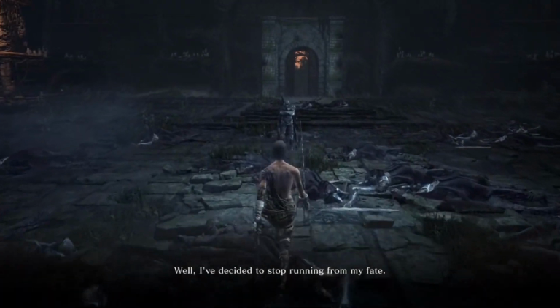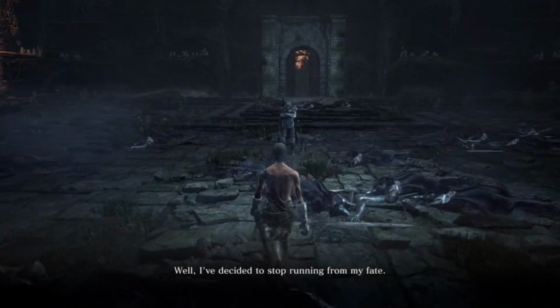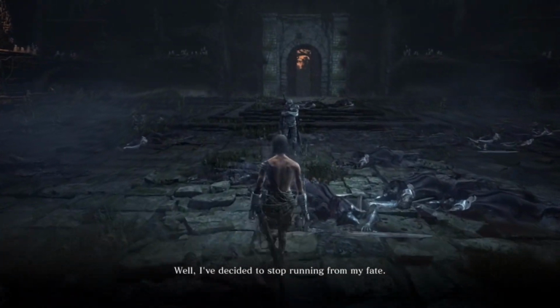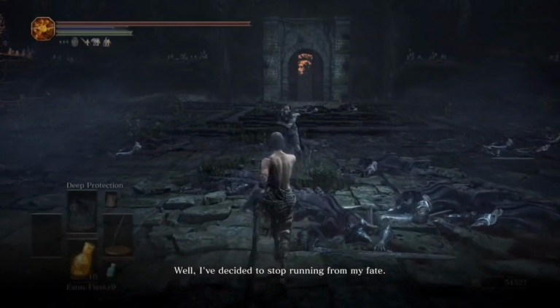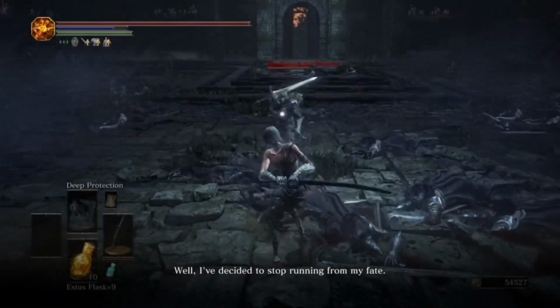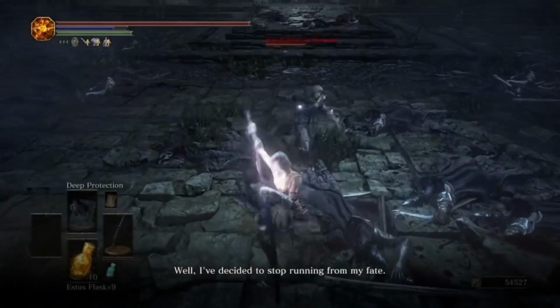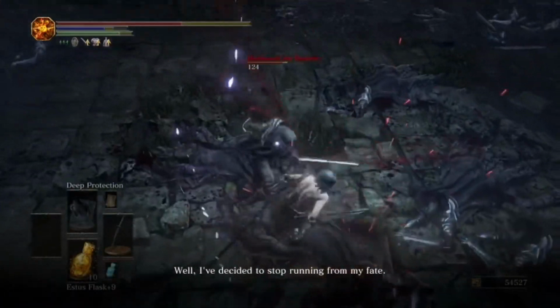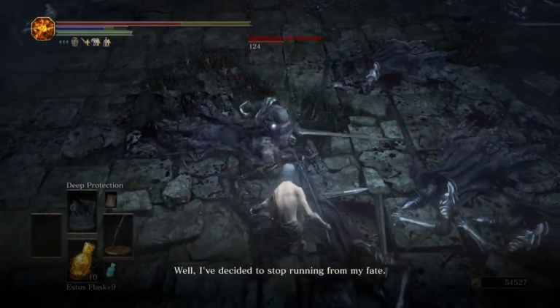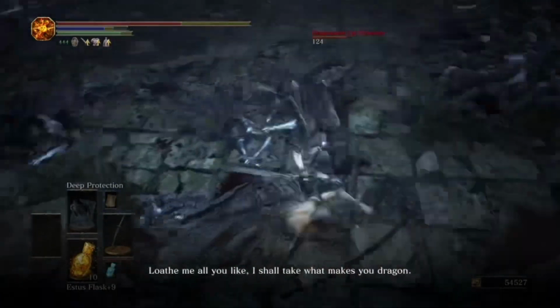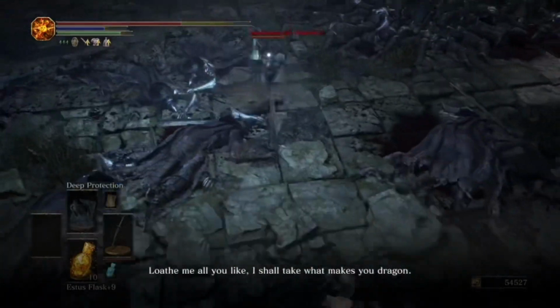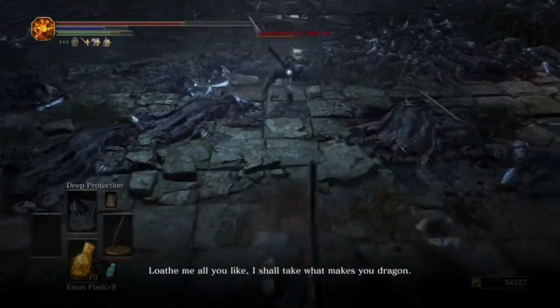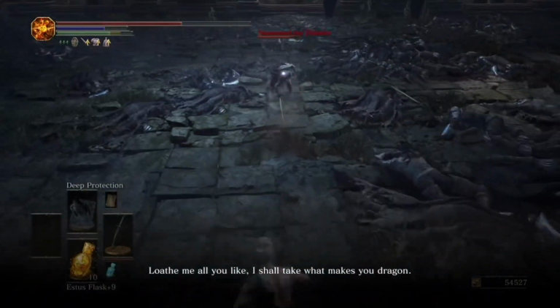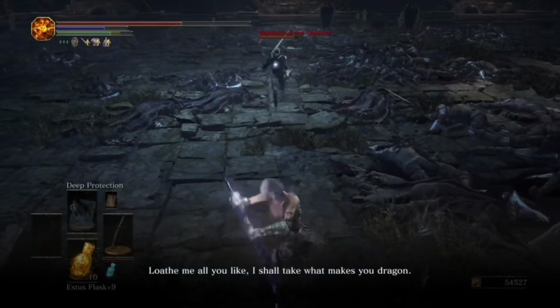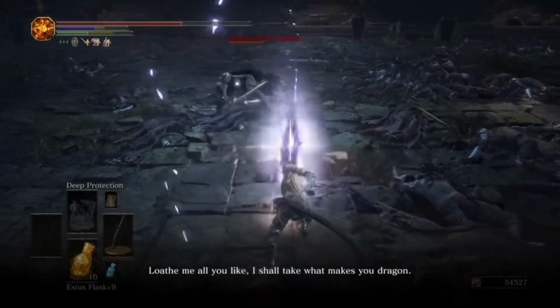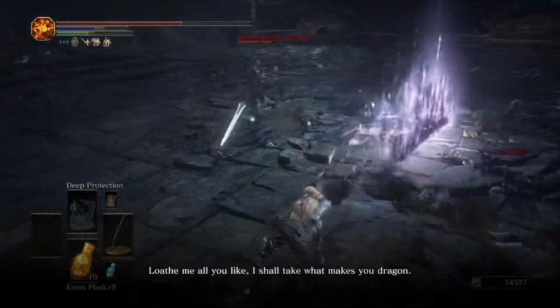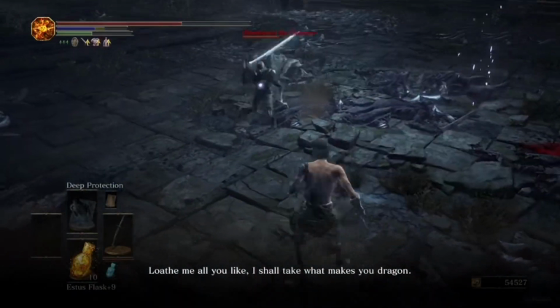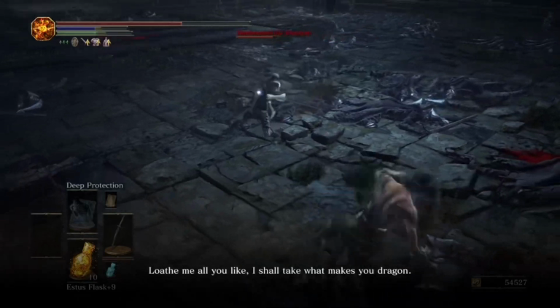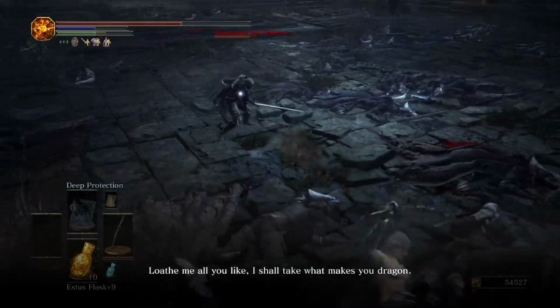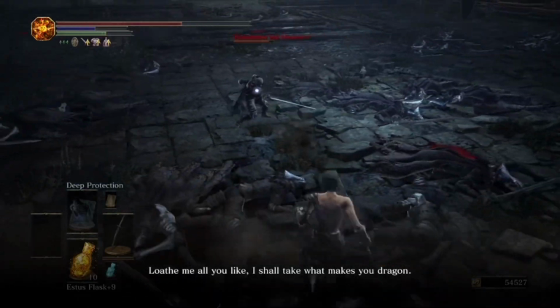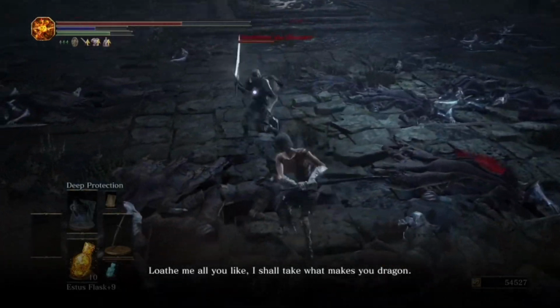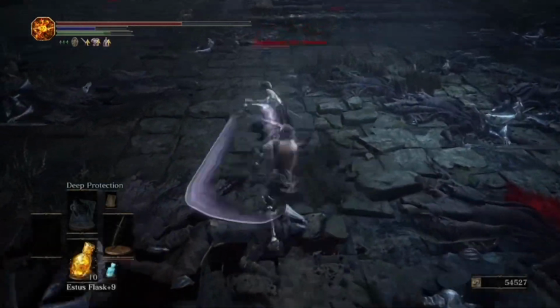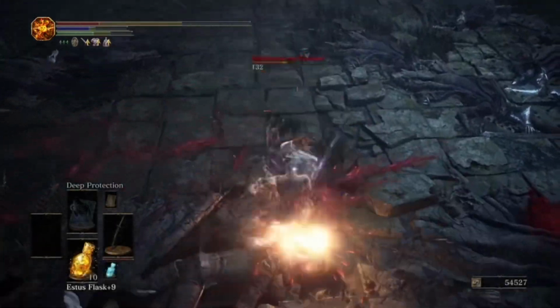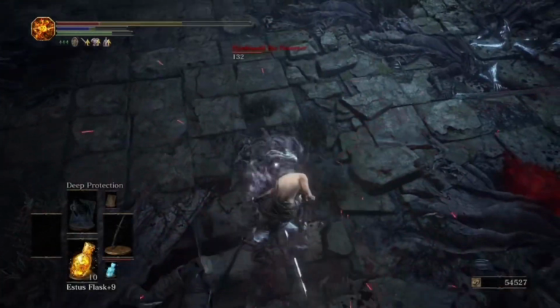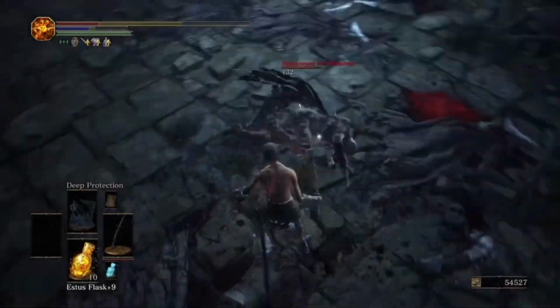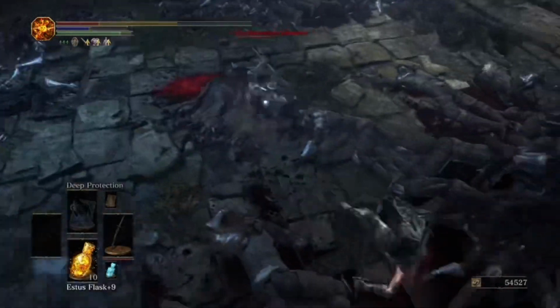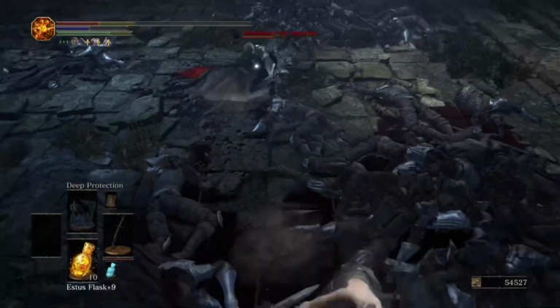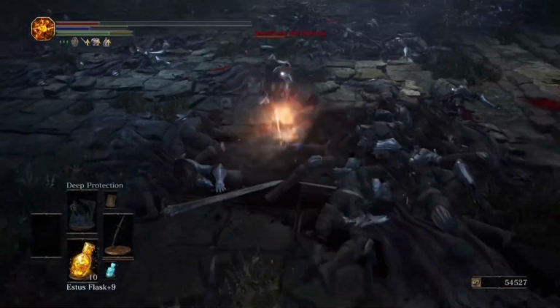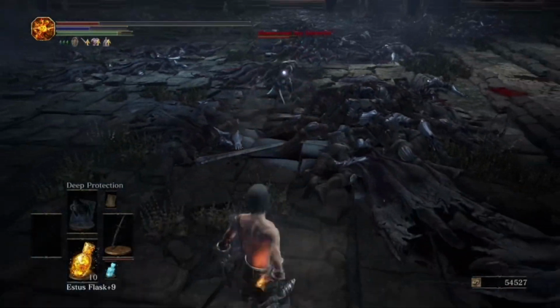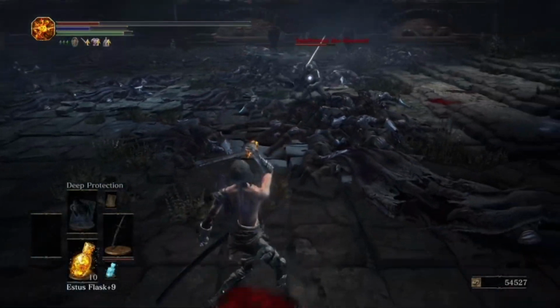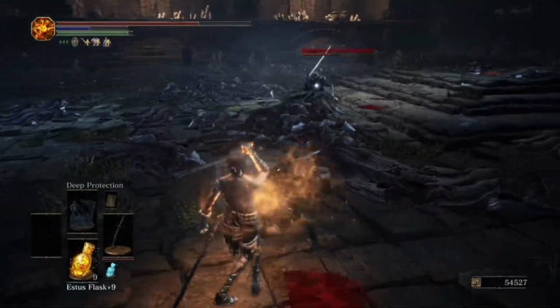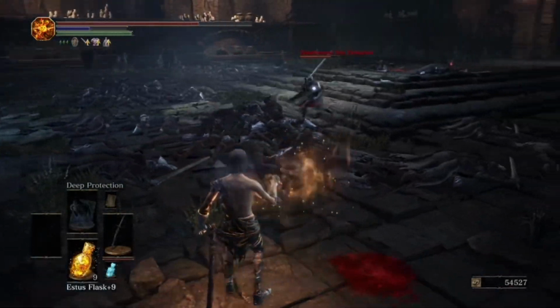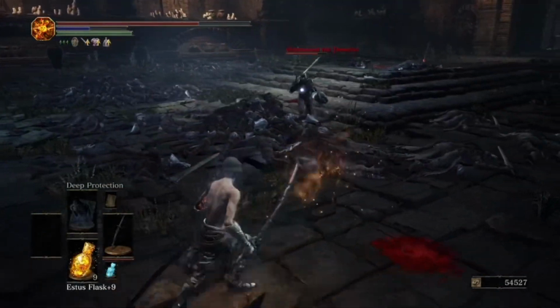So once Hawkwood disappears, go to the Abyss Watcher's boss room. Once there, Hawkwood will be waiting.